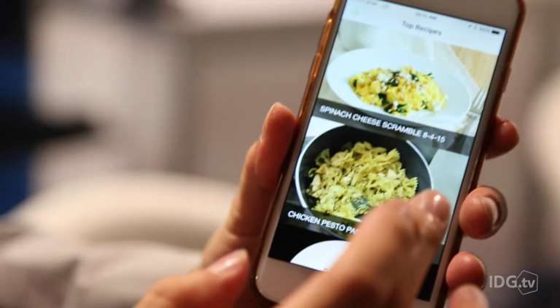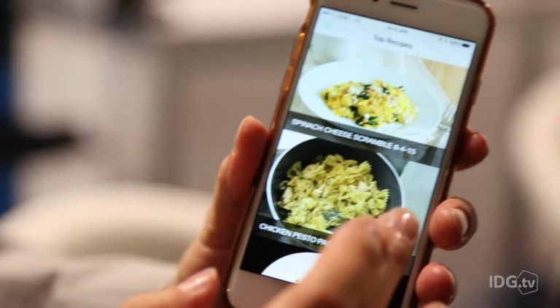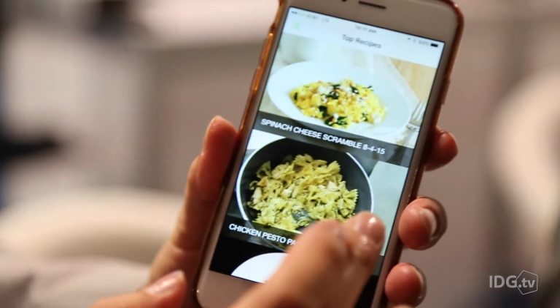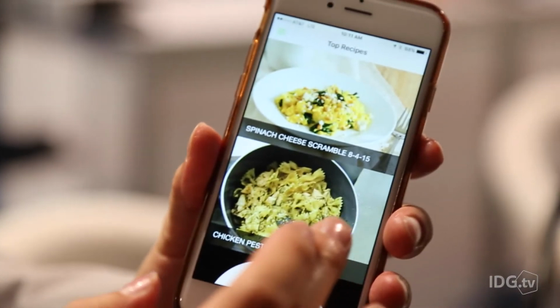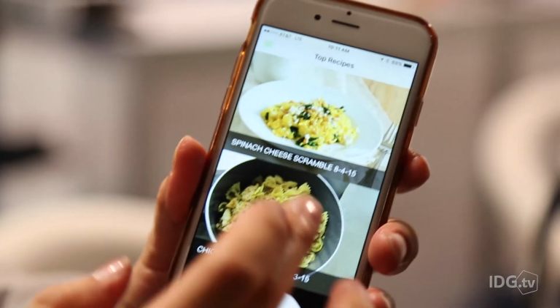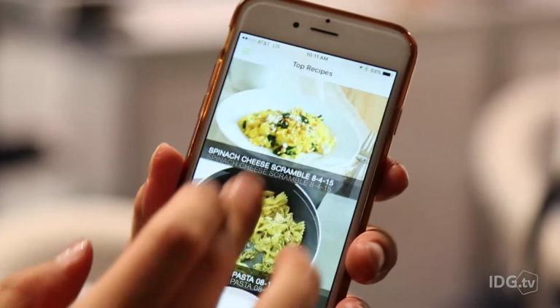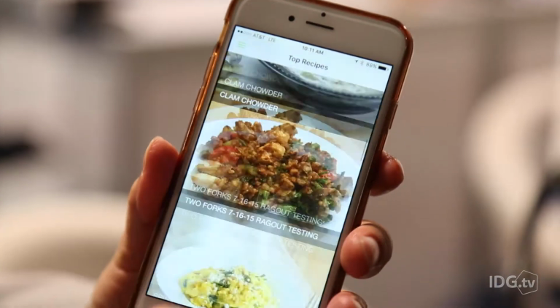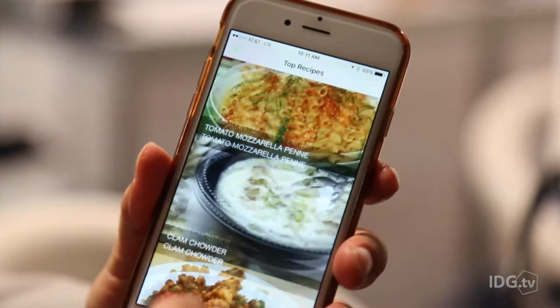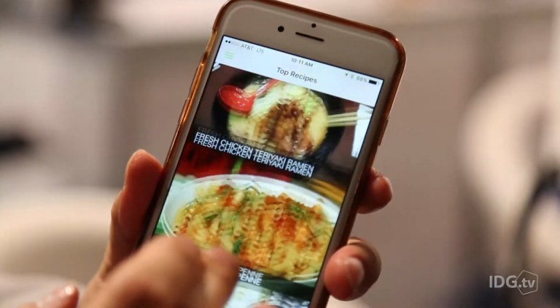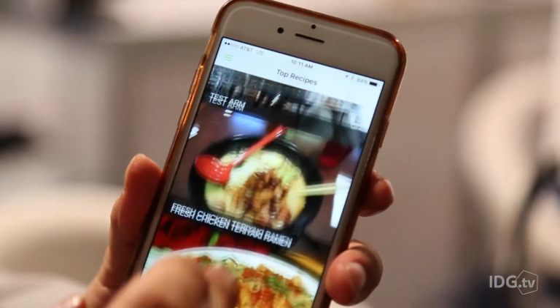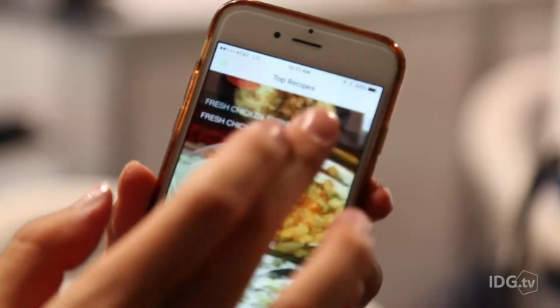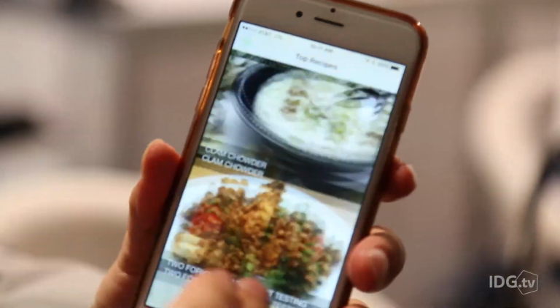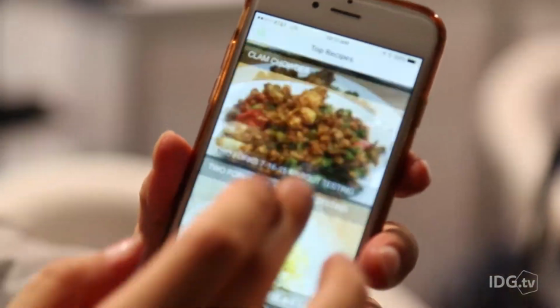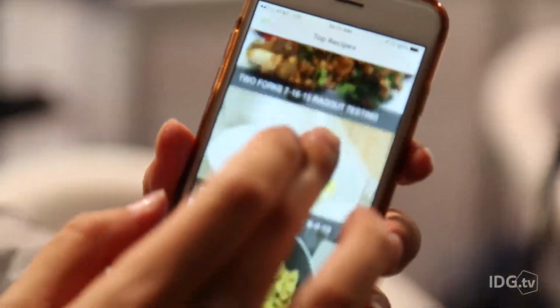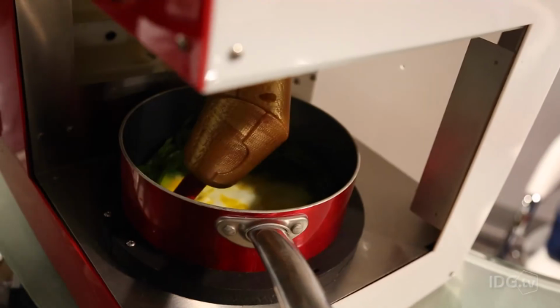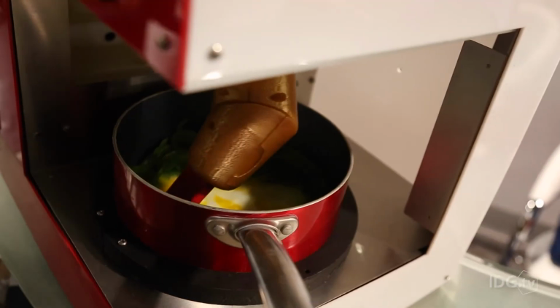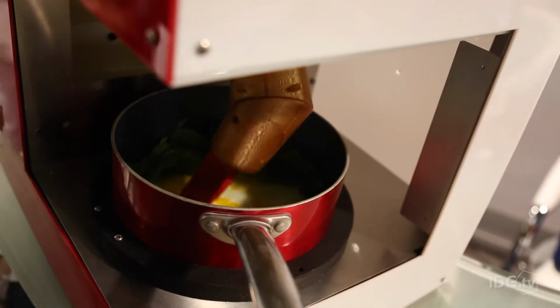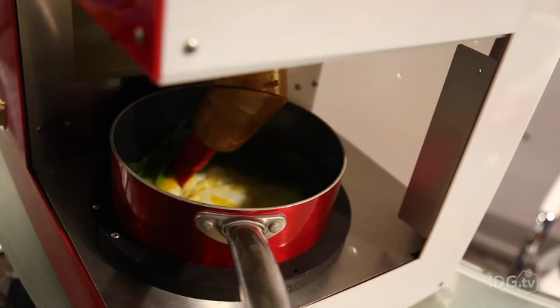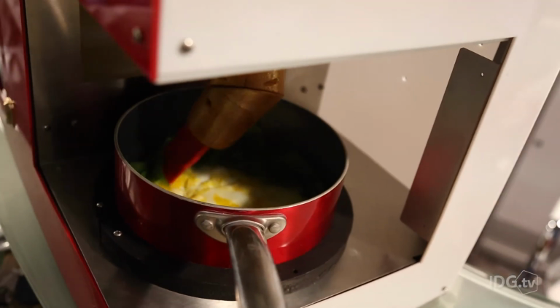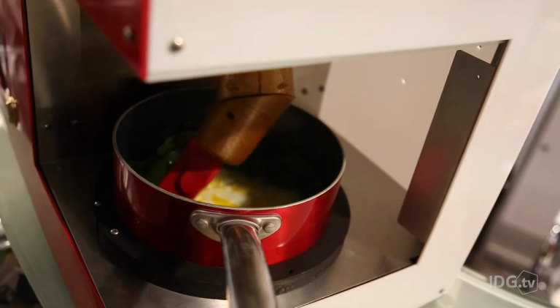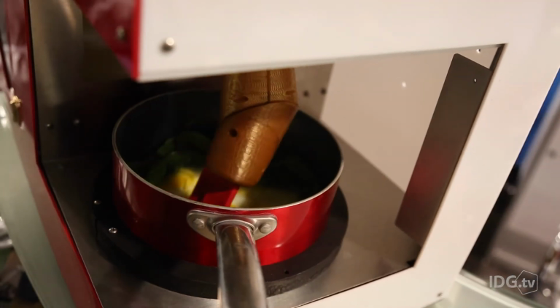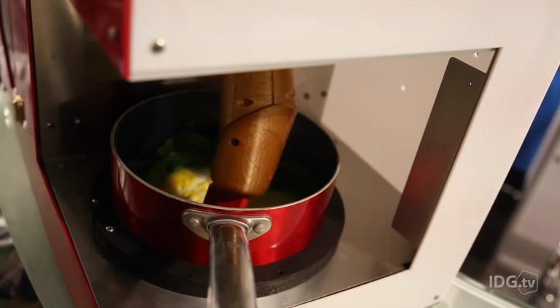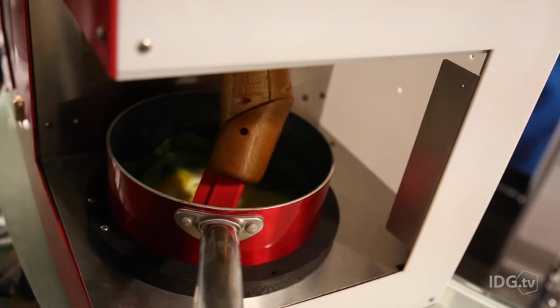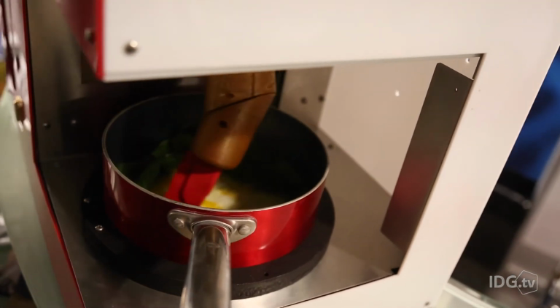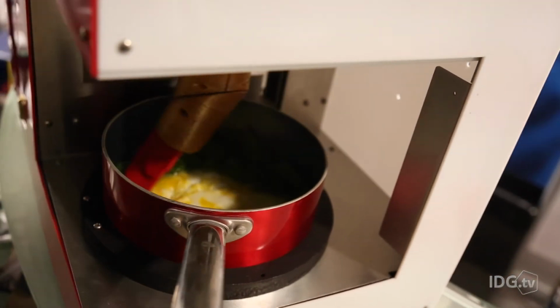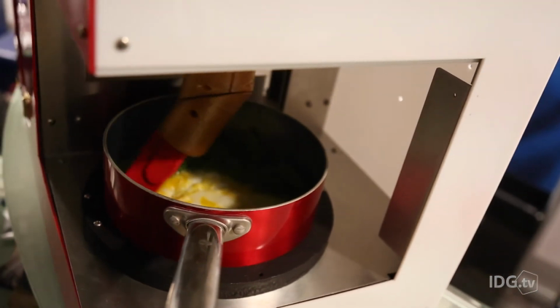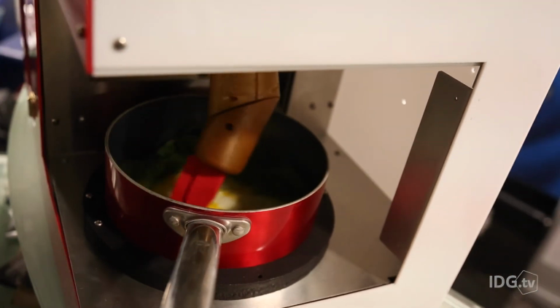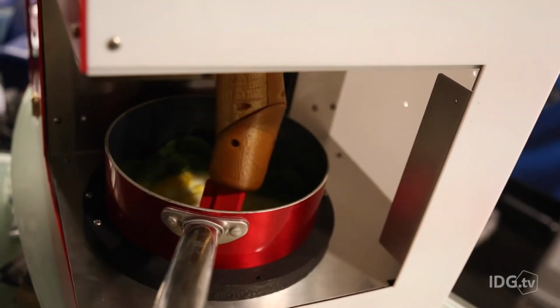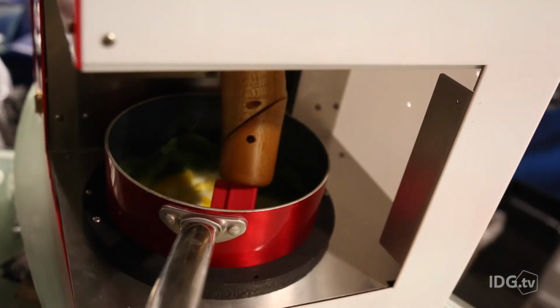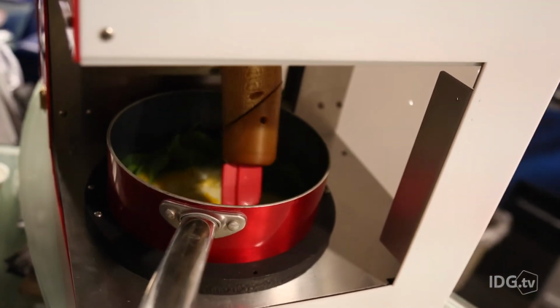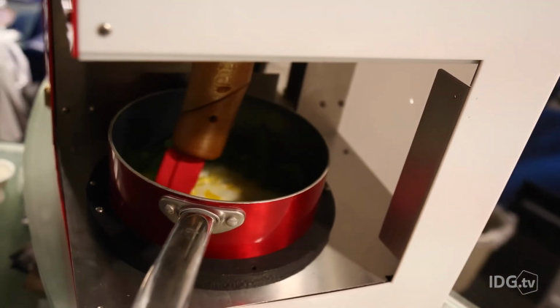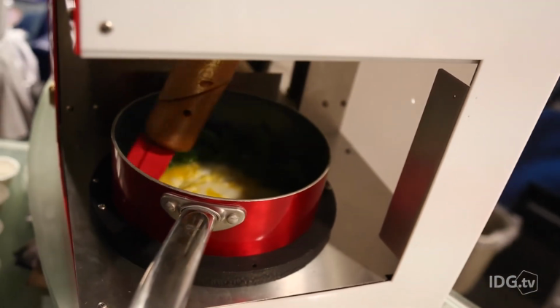People will eventually be able to program their own recipes into the app and make a cut every time someone orders their meals, sort of like an Amazon affiliate program.